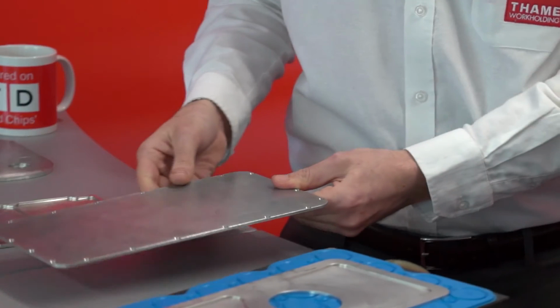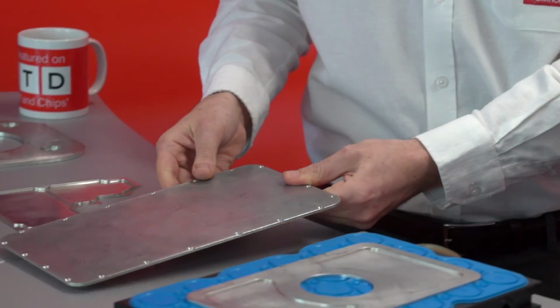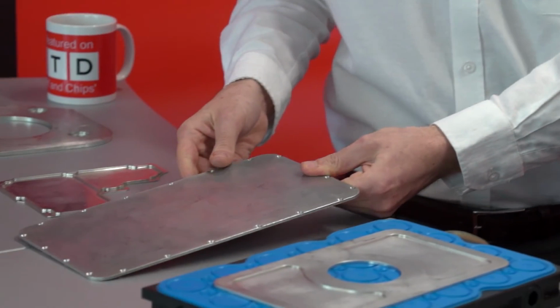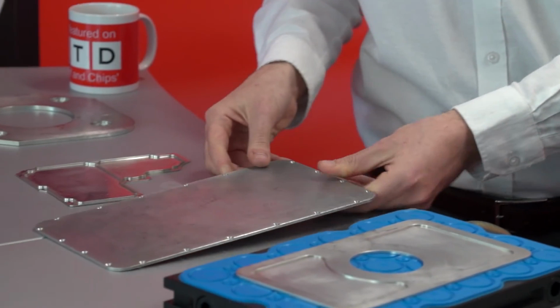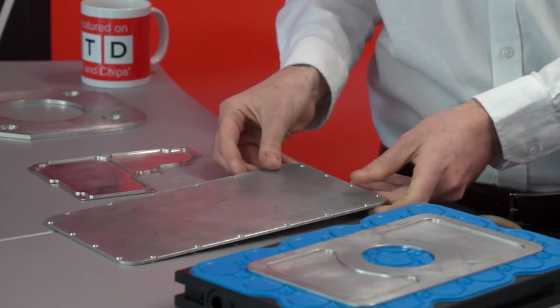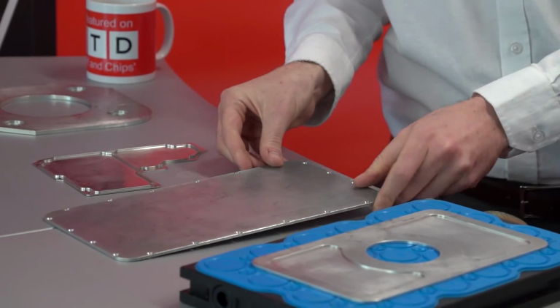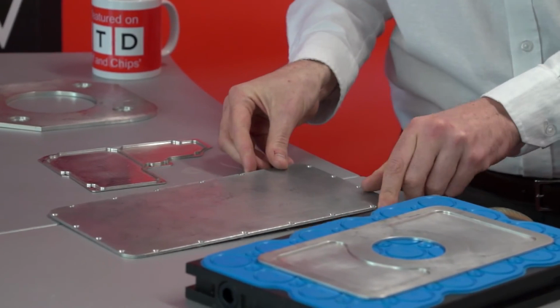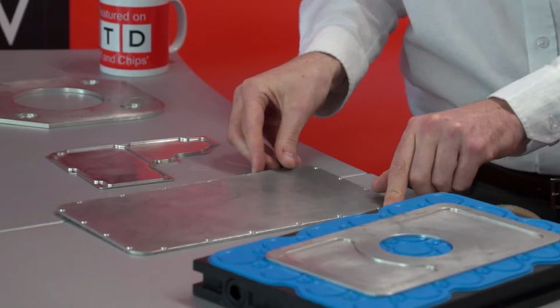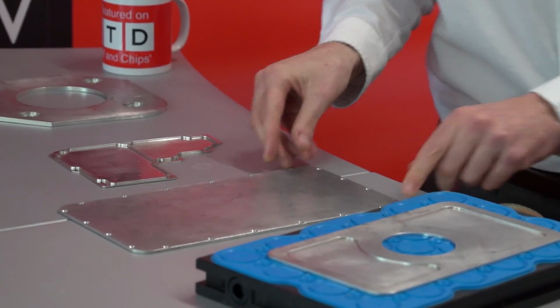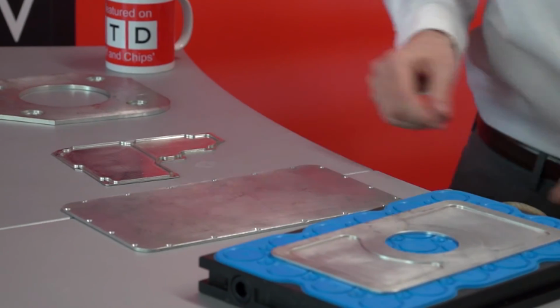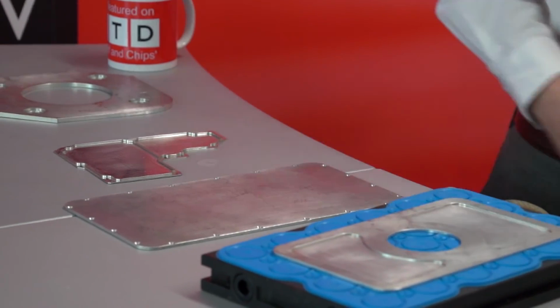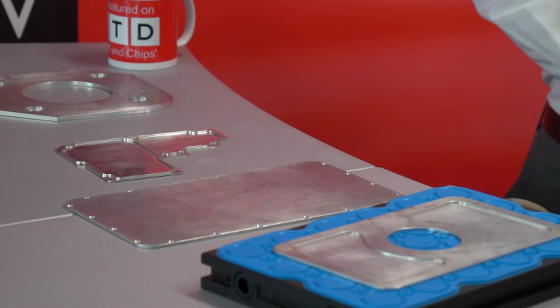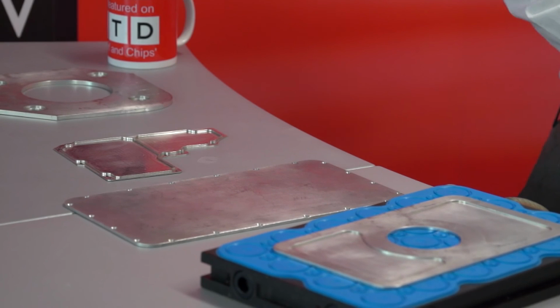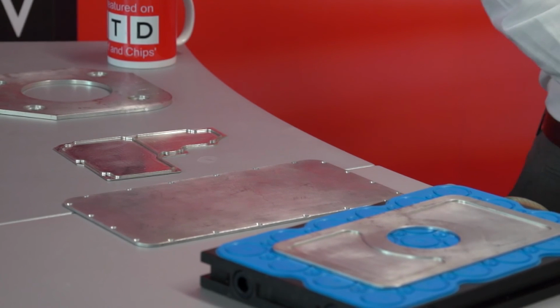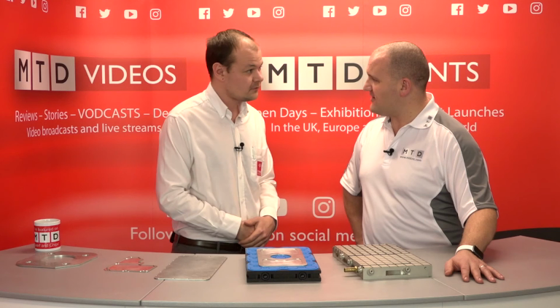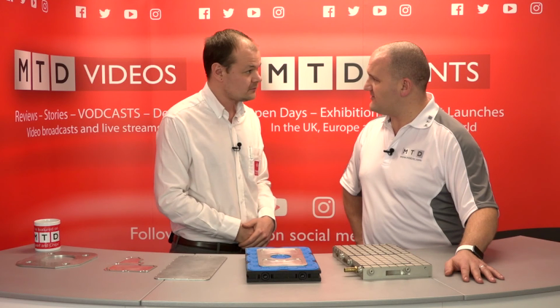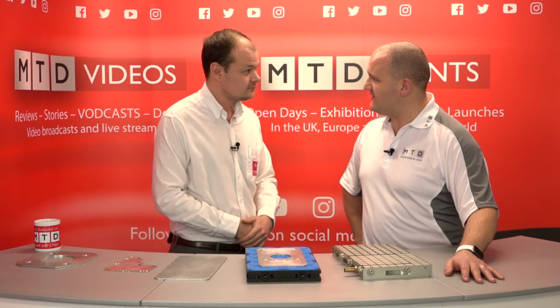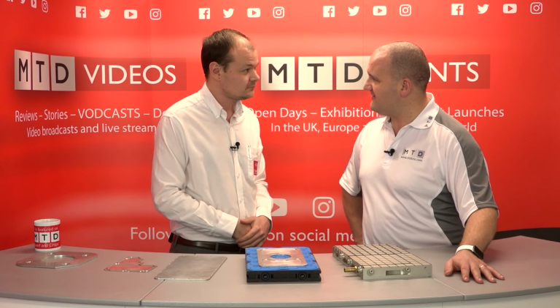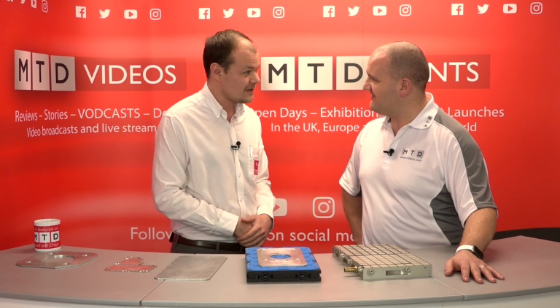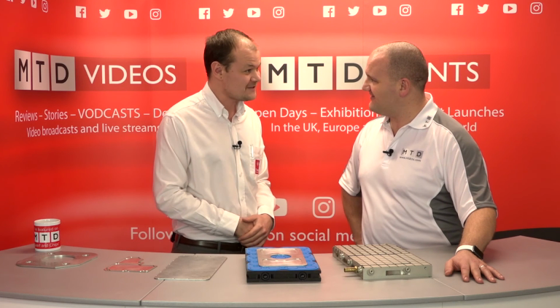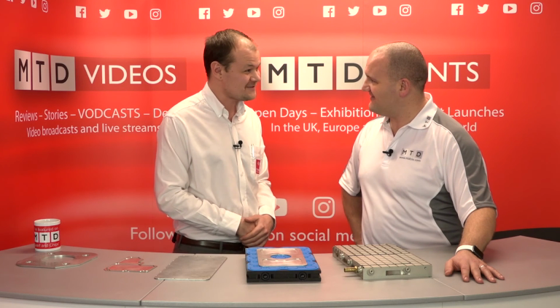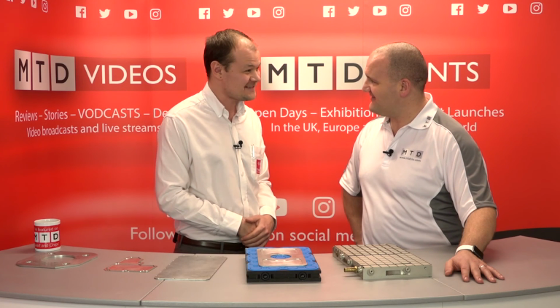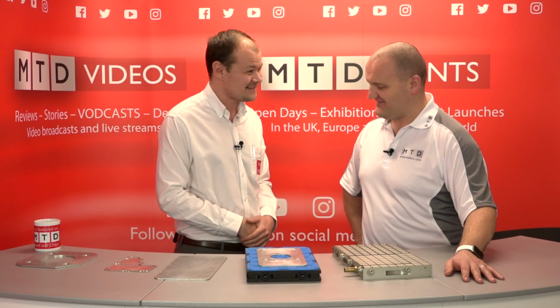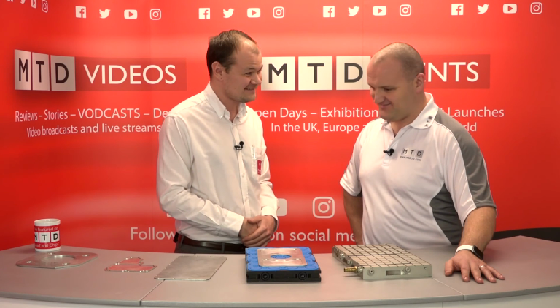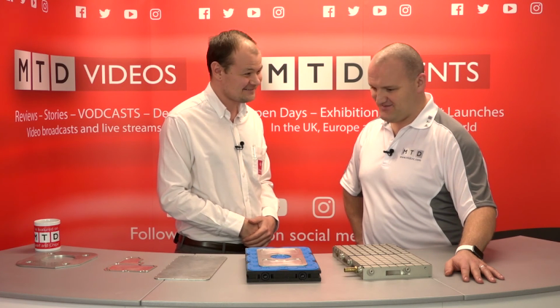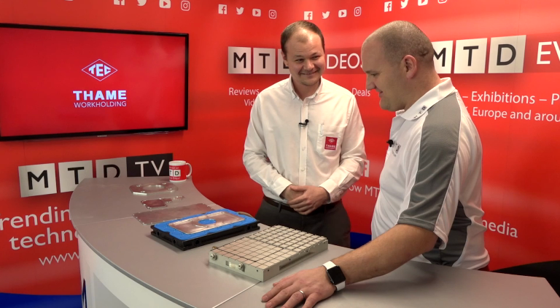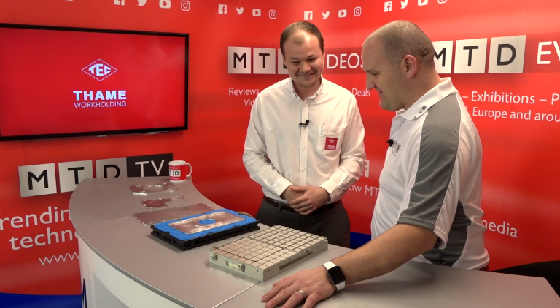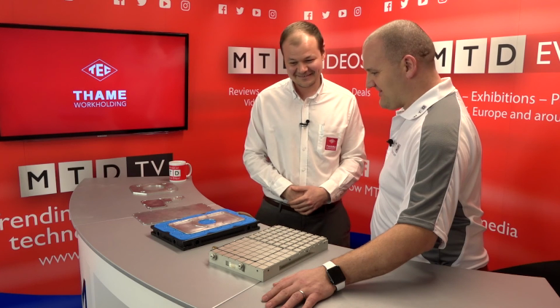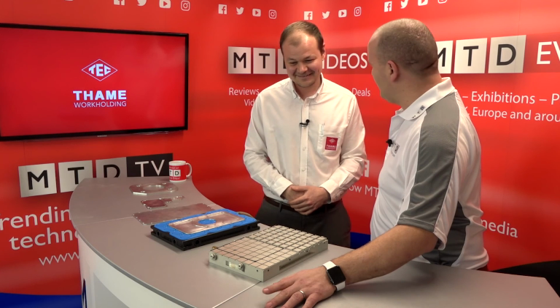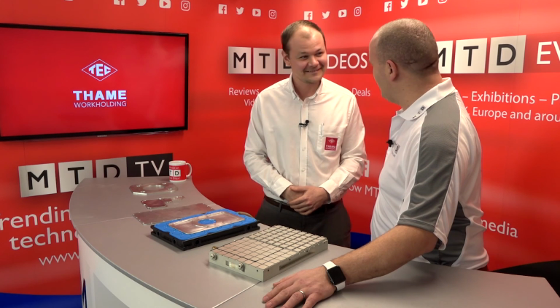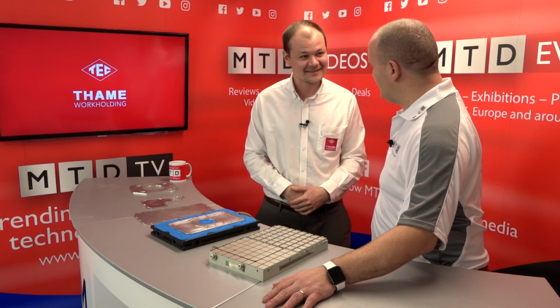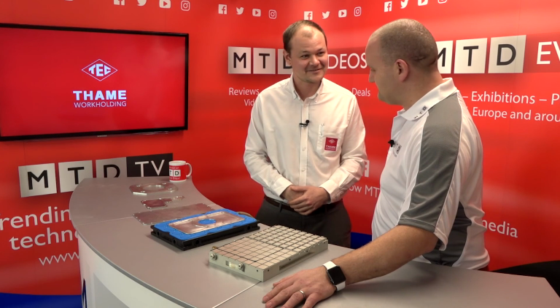So another workholding solution from Tame Workholding — you guys do it all. We do indeed. Thanks, Danny. Thank you.